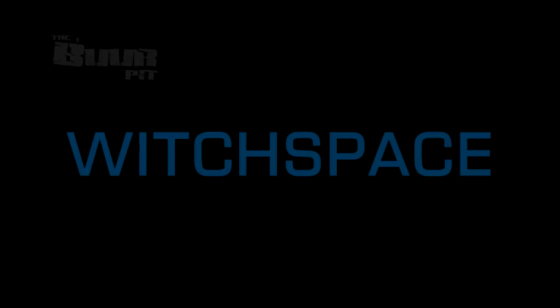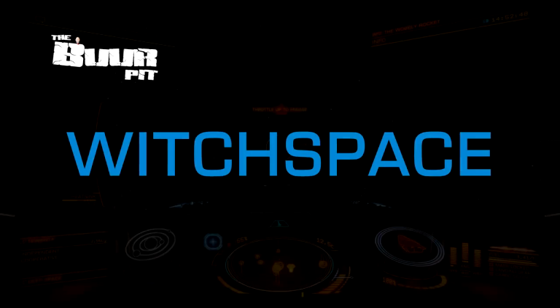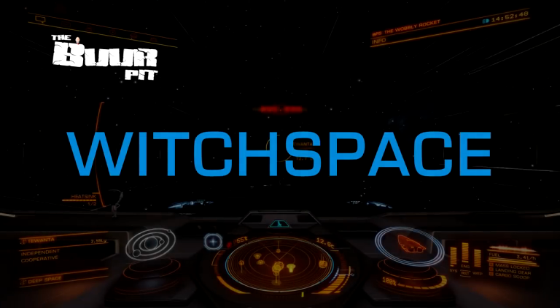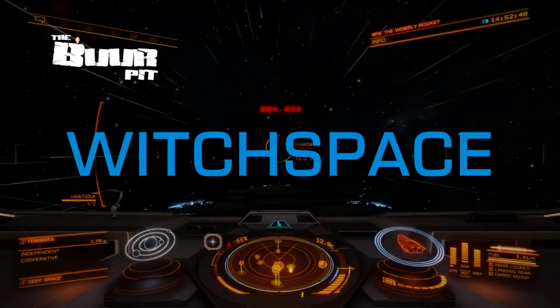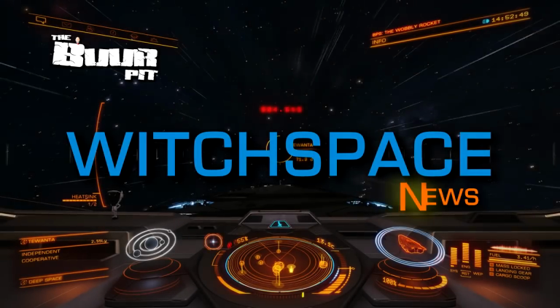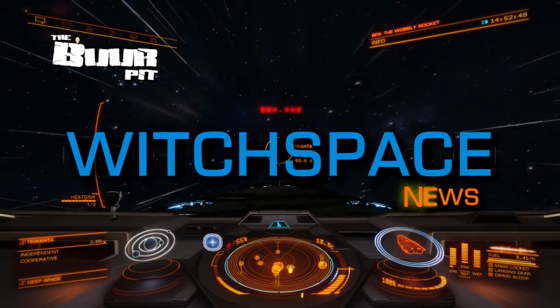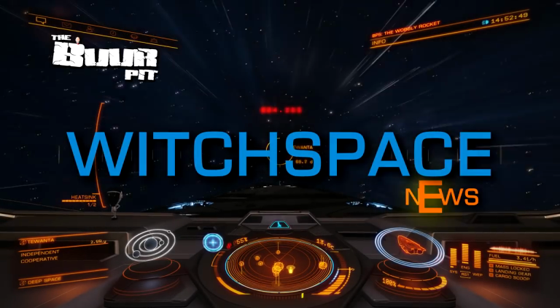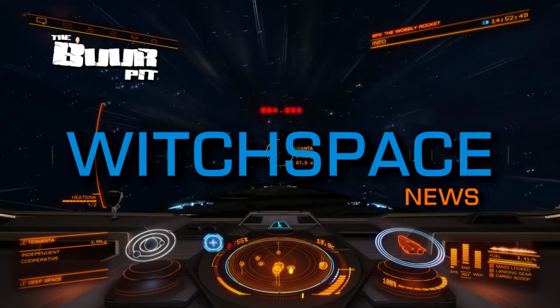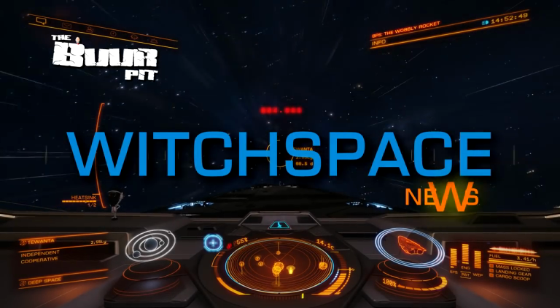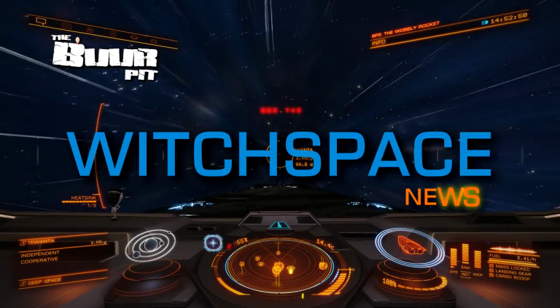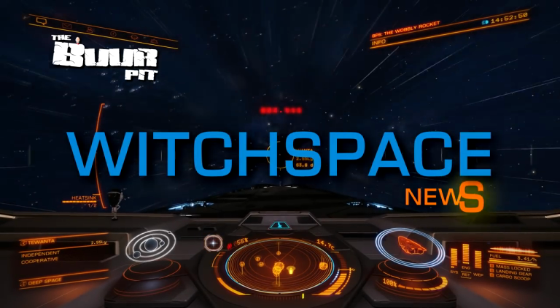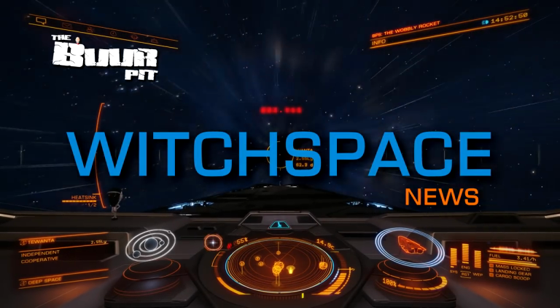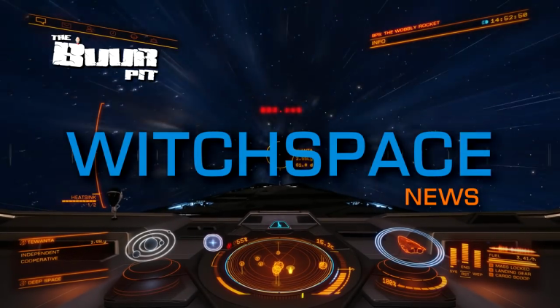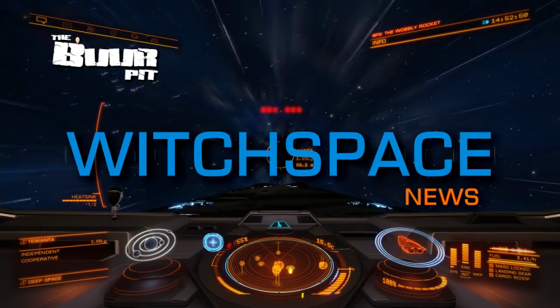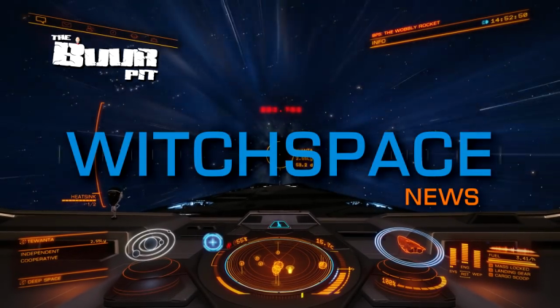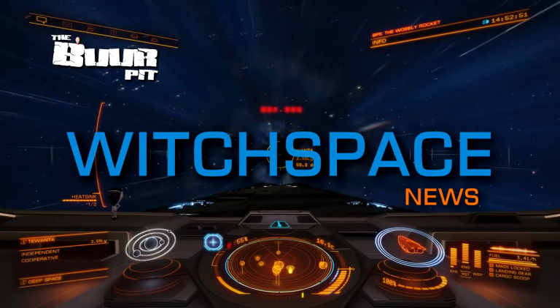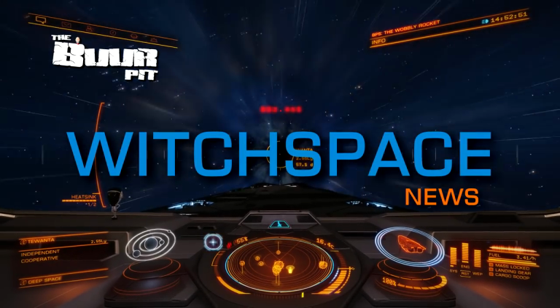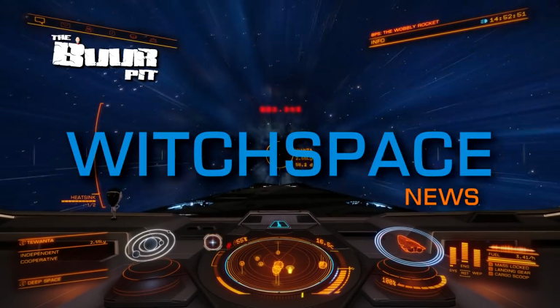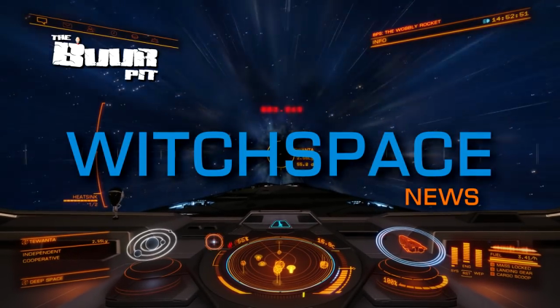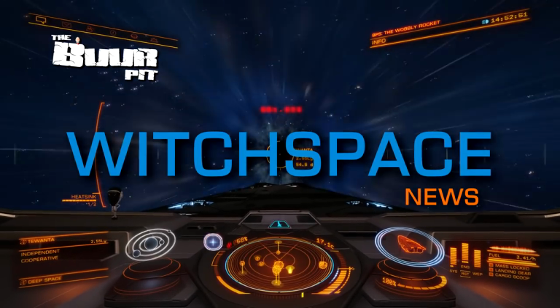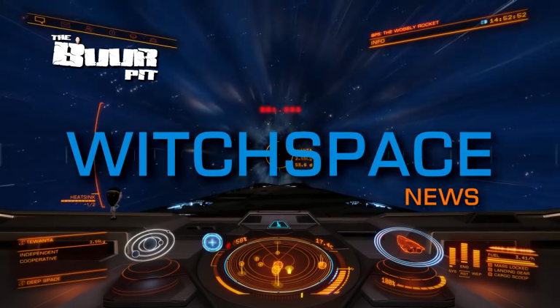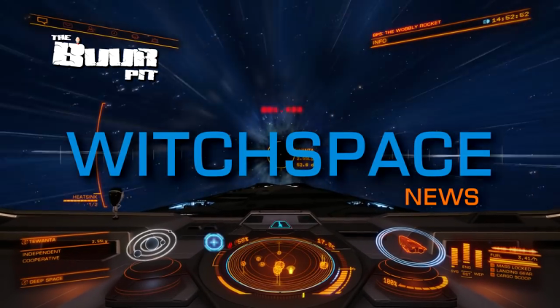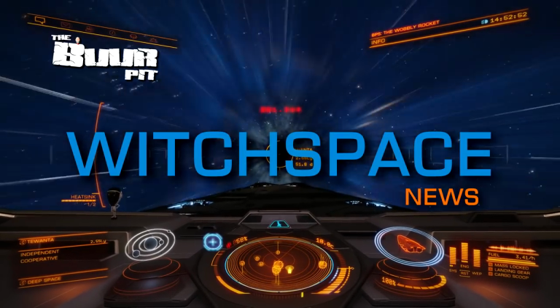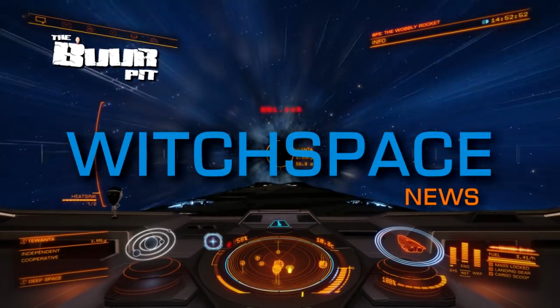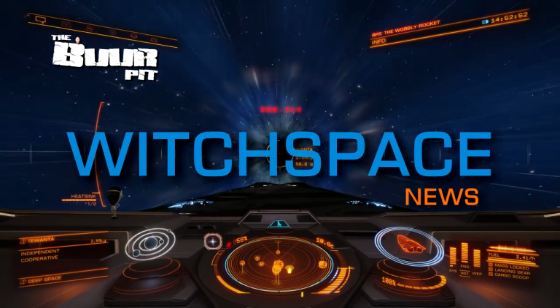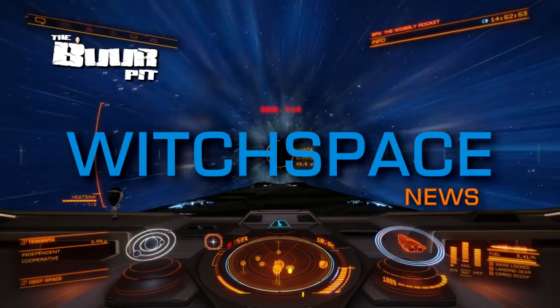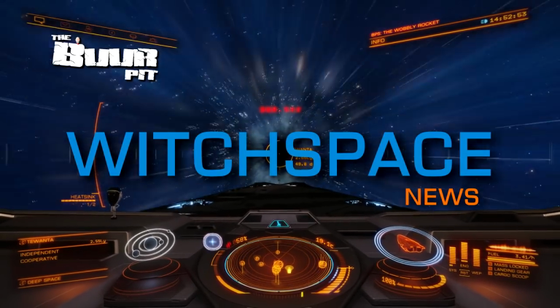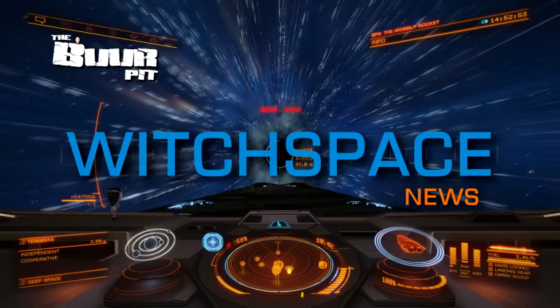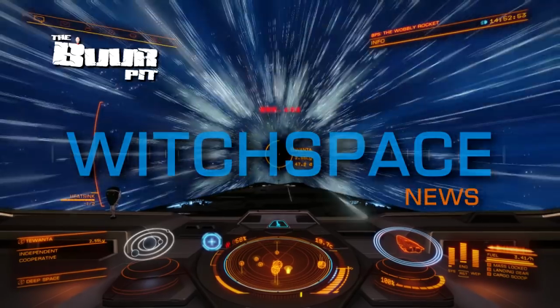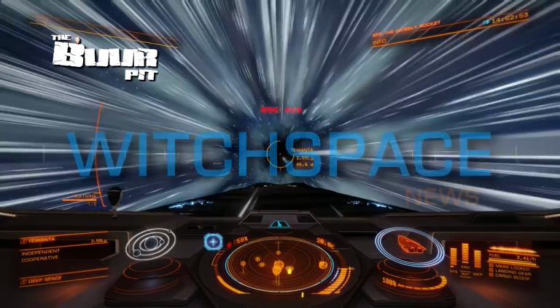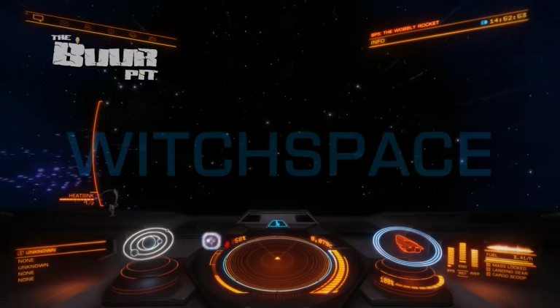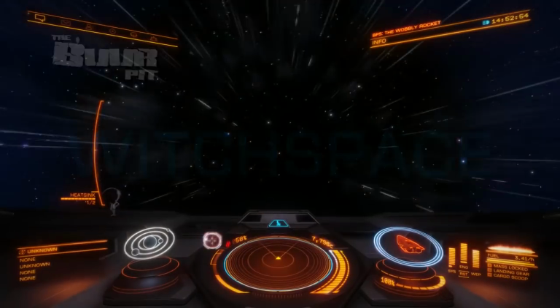This is Witchbase News for Friday the 27th of March 2020. I'm CMDR Buur.